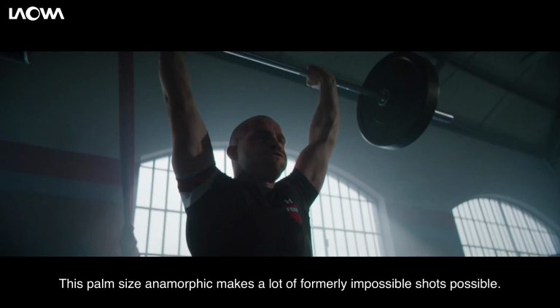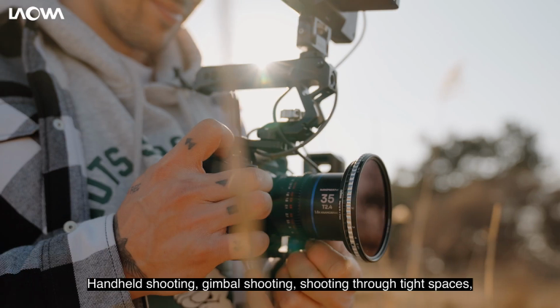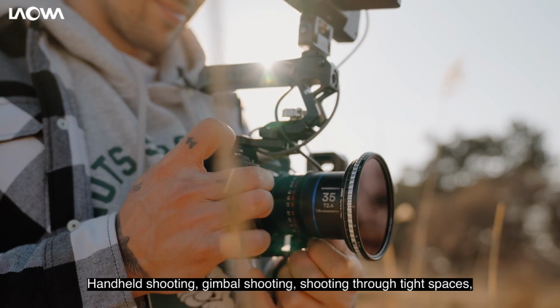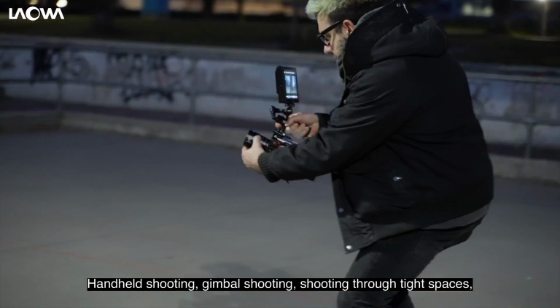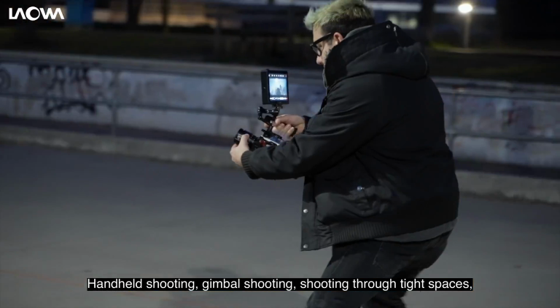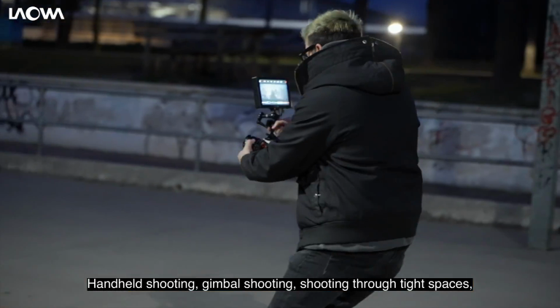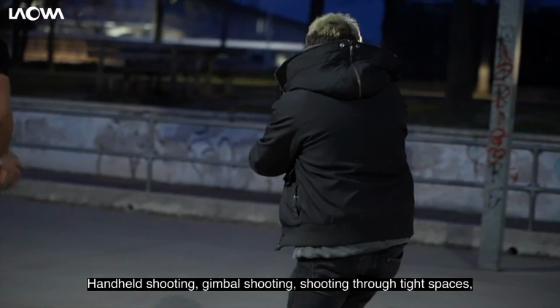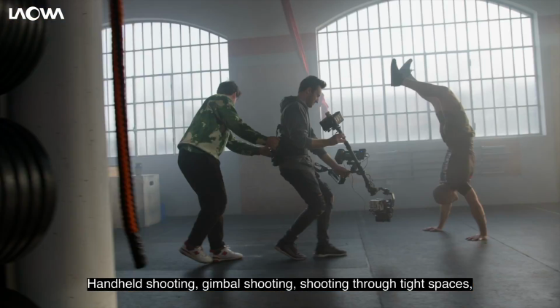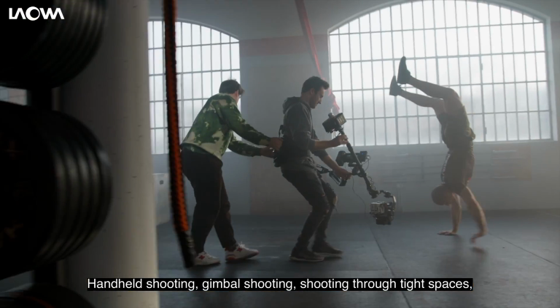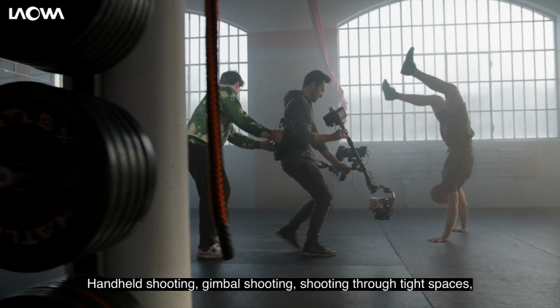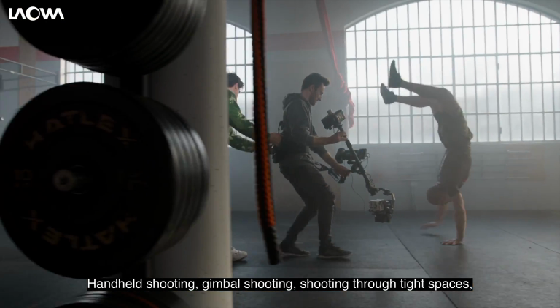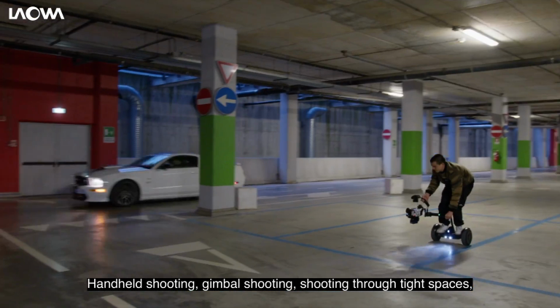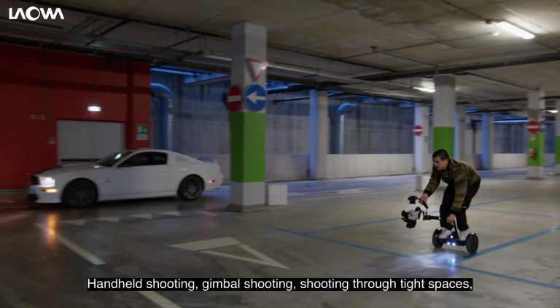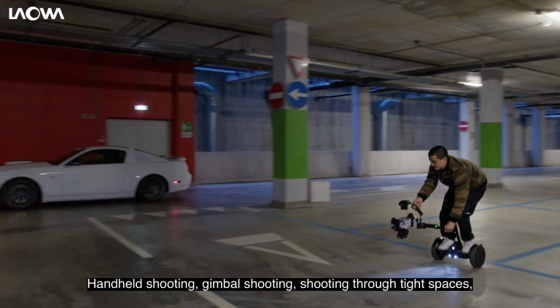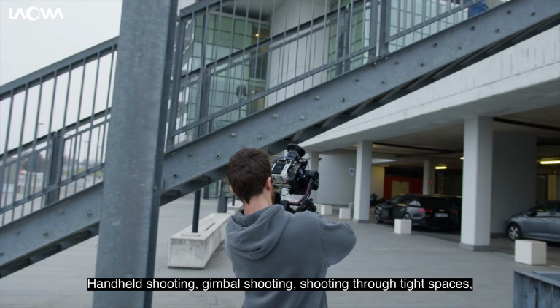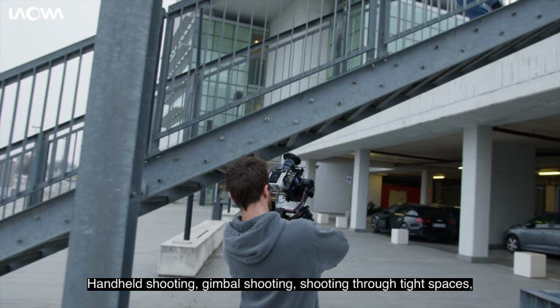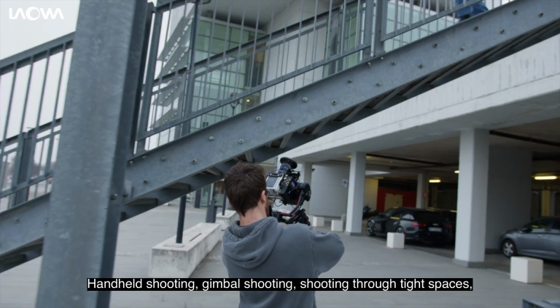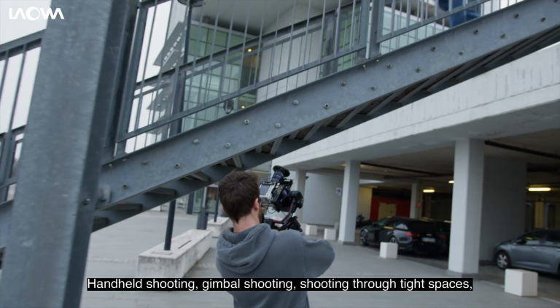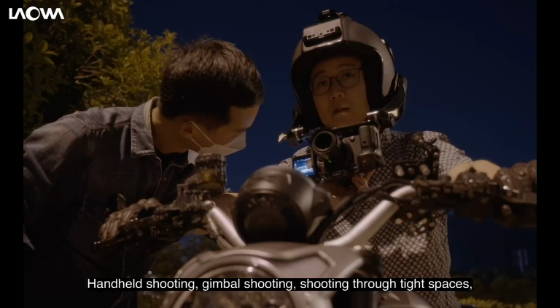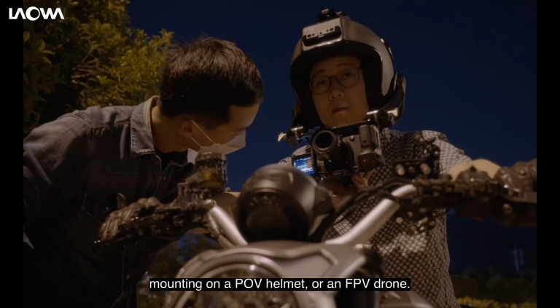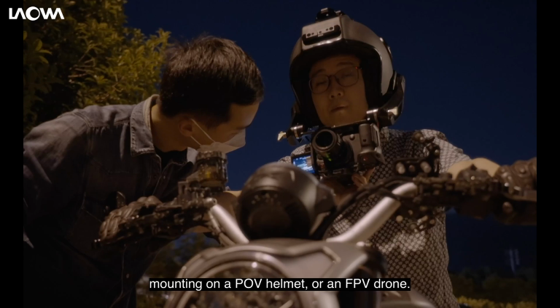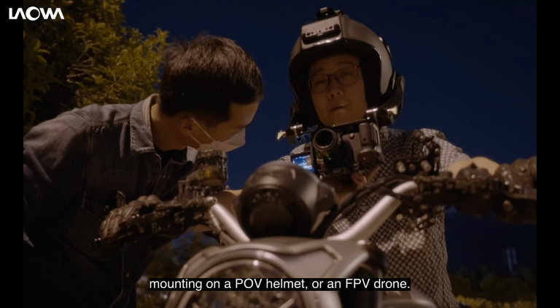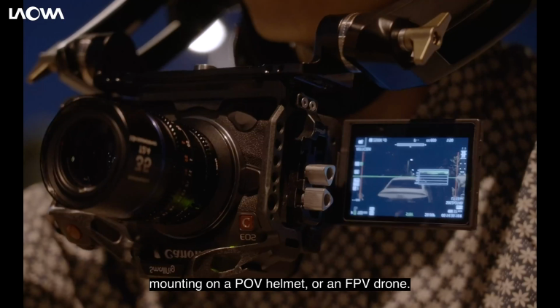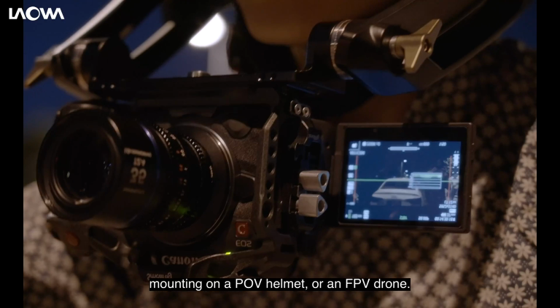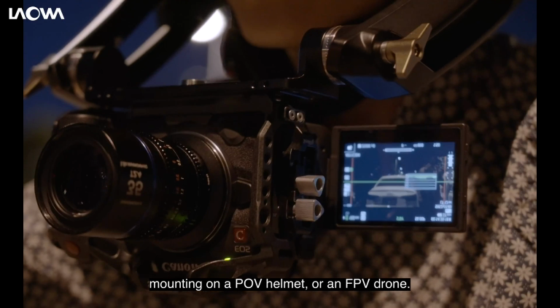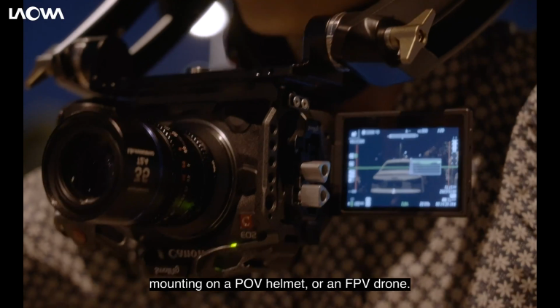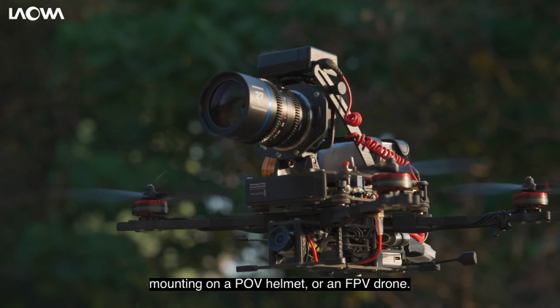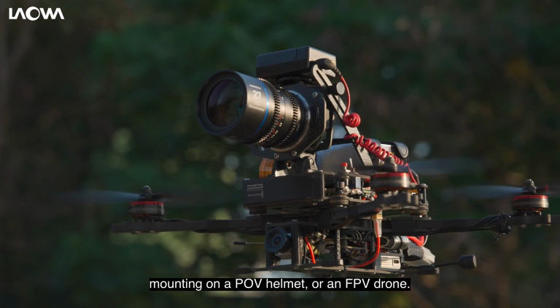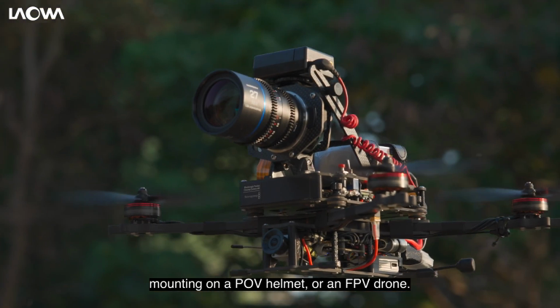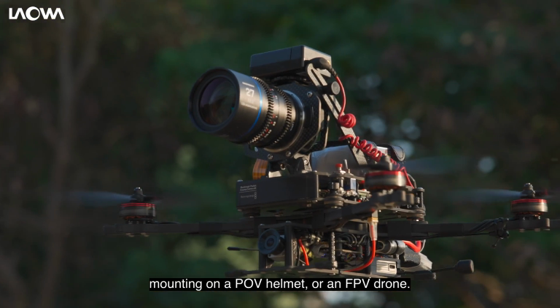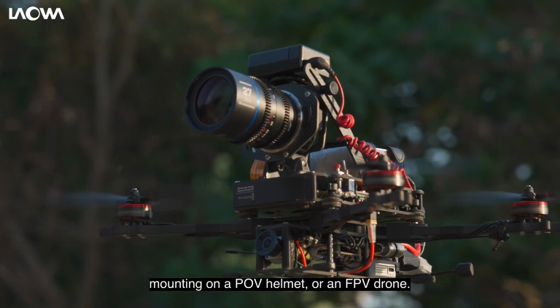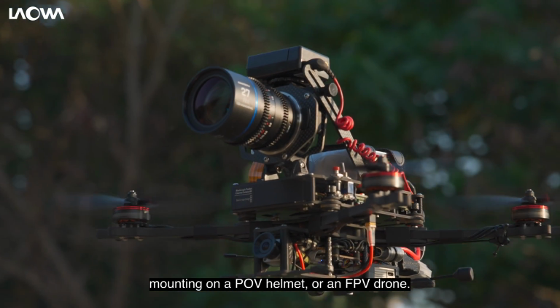Handheld shooting, gimbal shooting, shooting through tight spaces, mounting on a POV helmet, or an FPV drone.